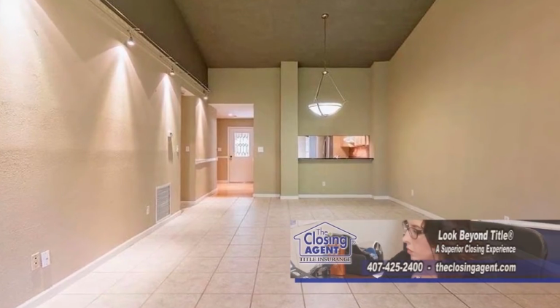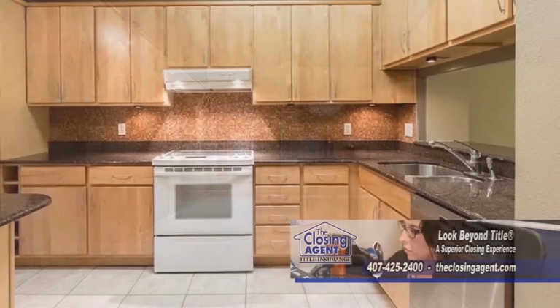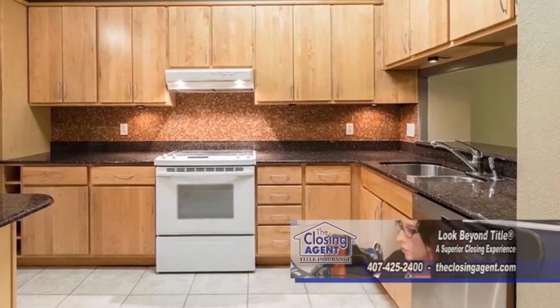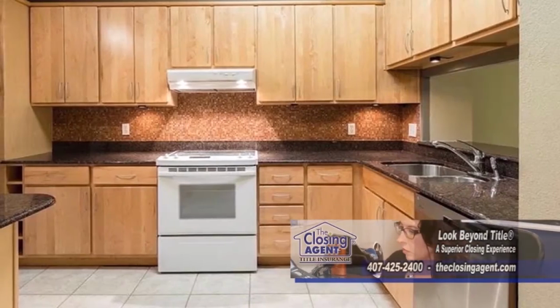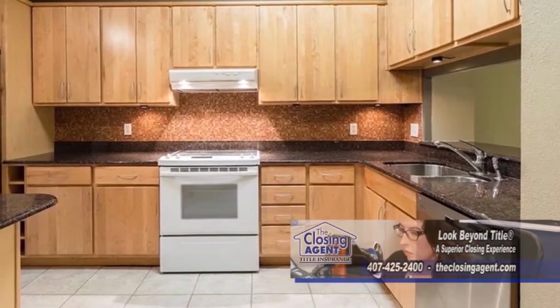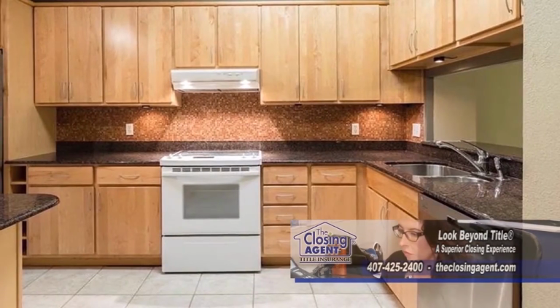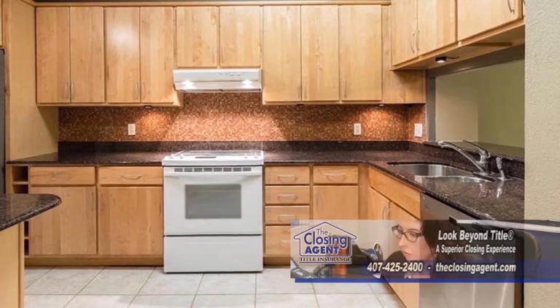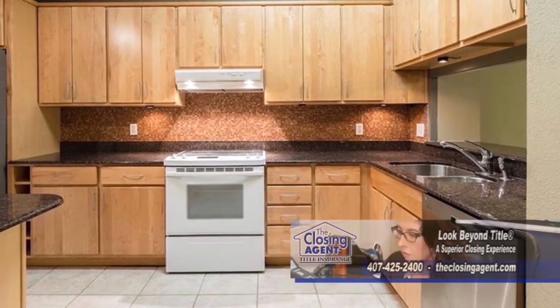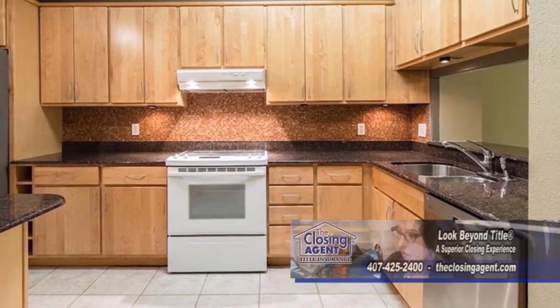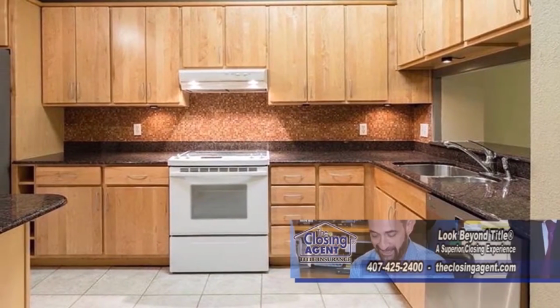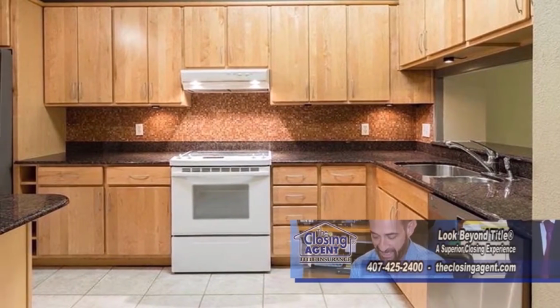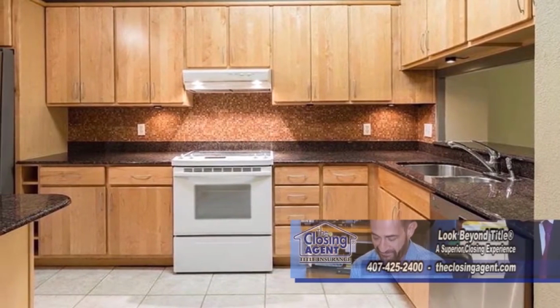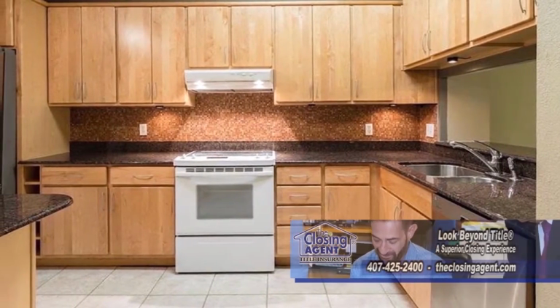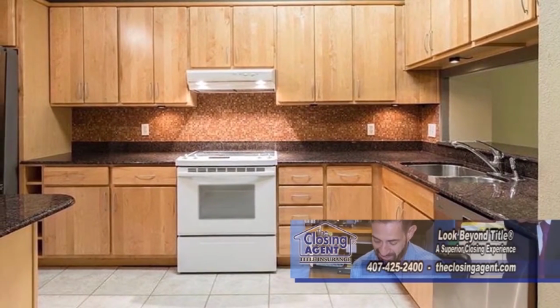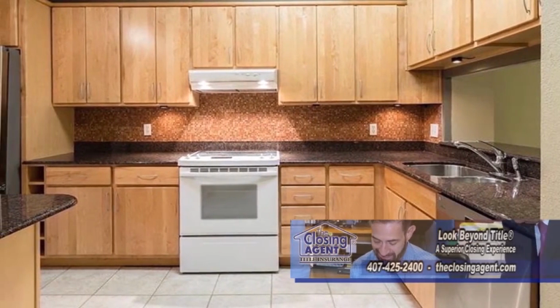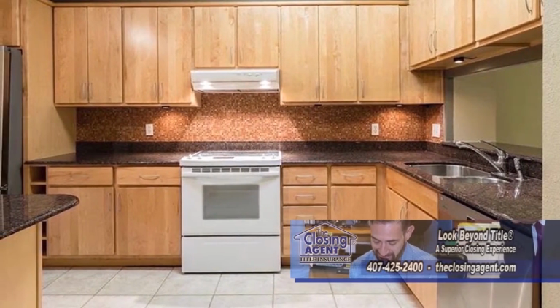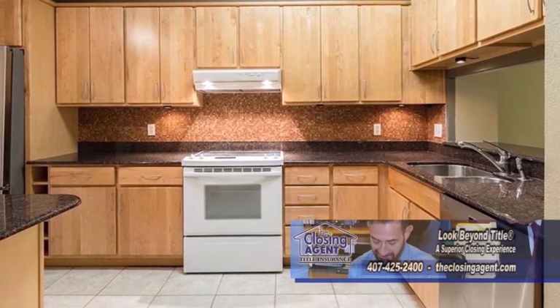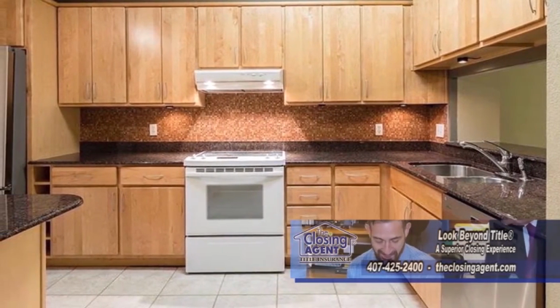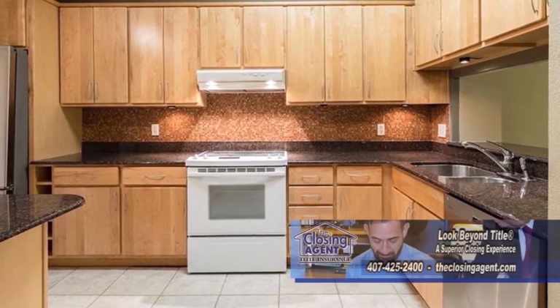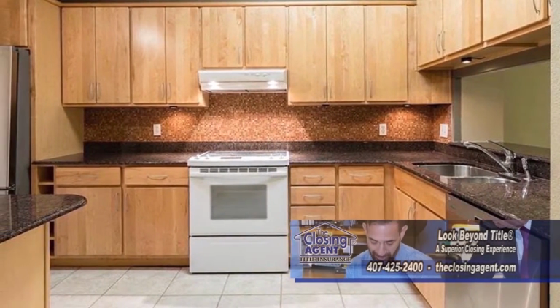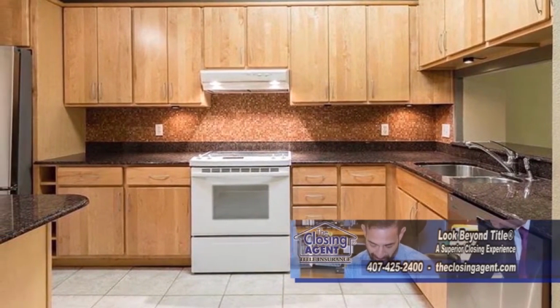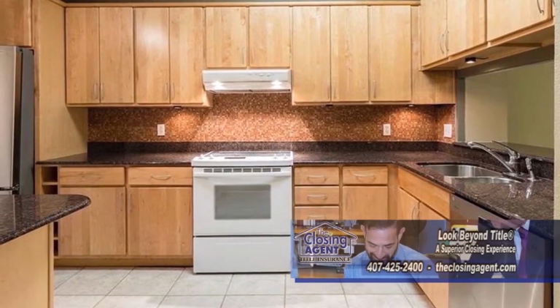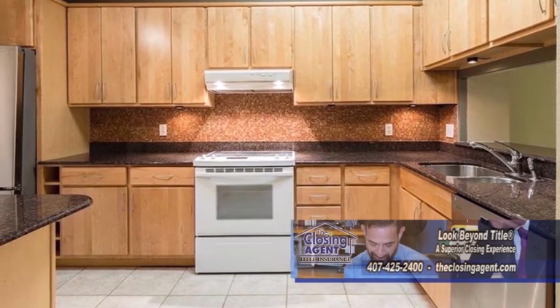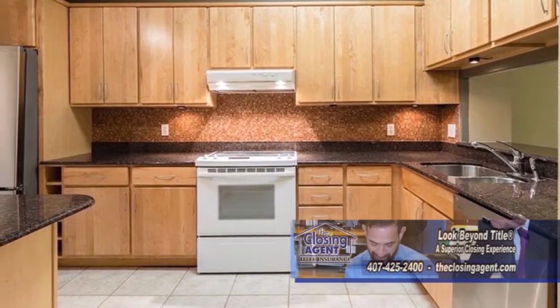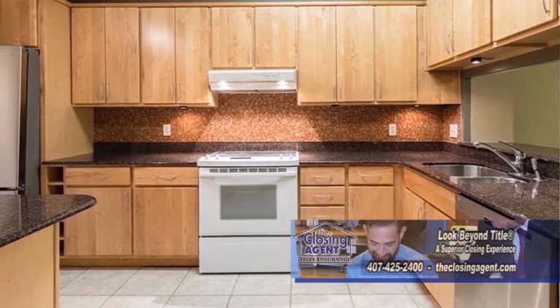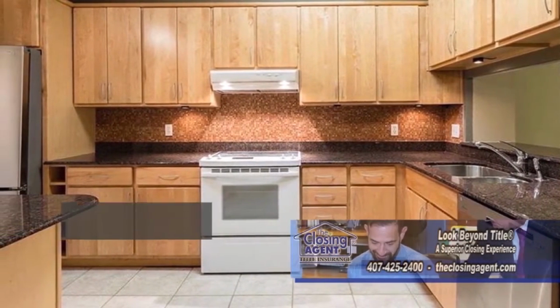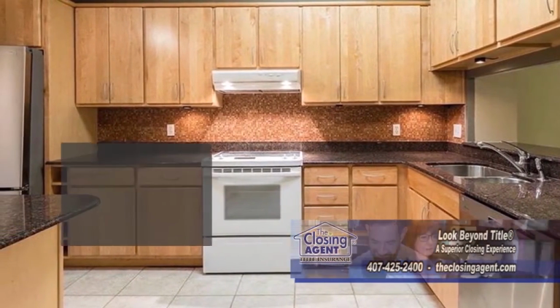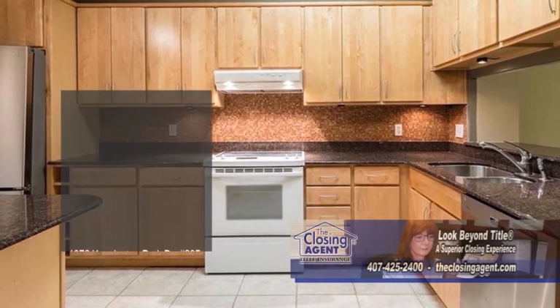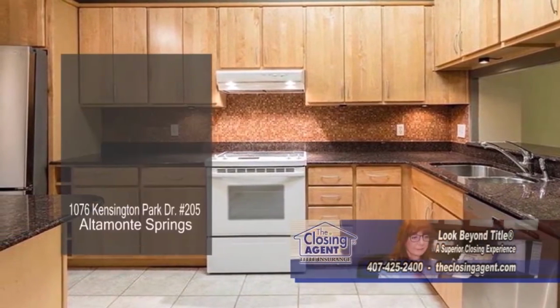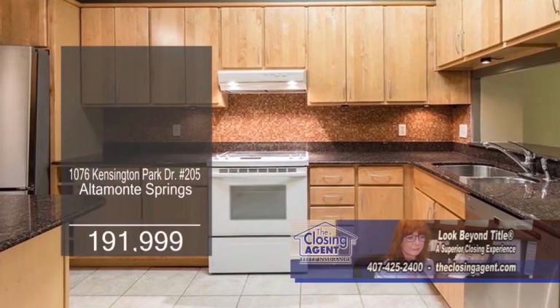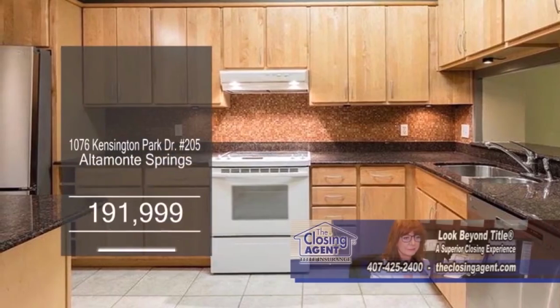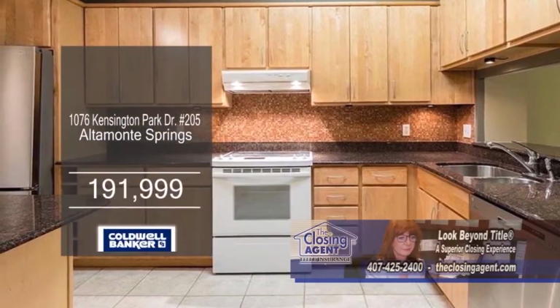The kitchen offers granite counters, a large island with storage, and stainless steel appliances.